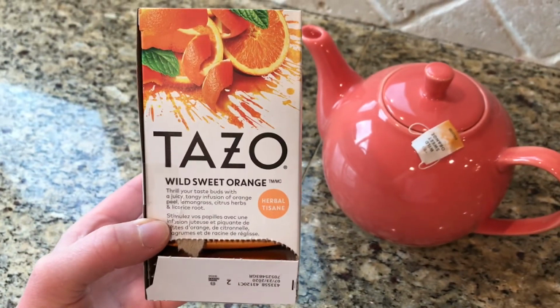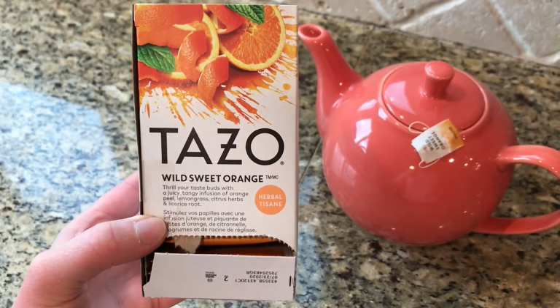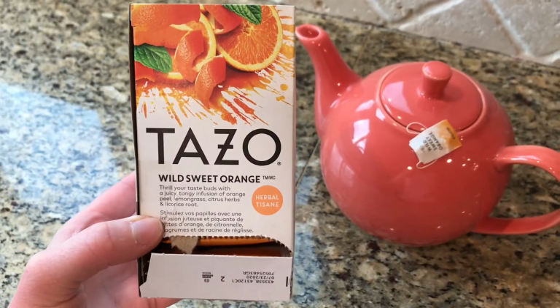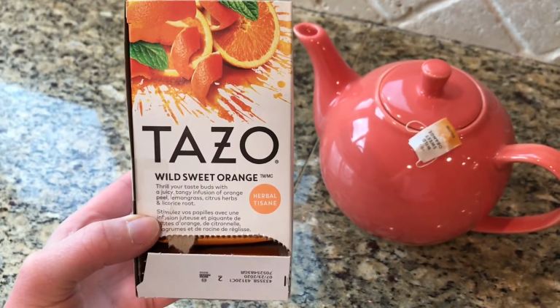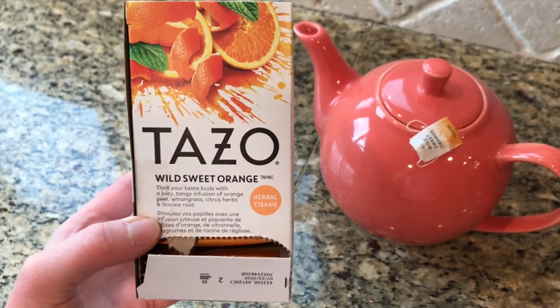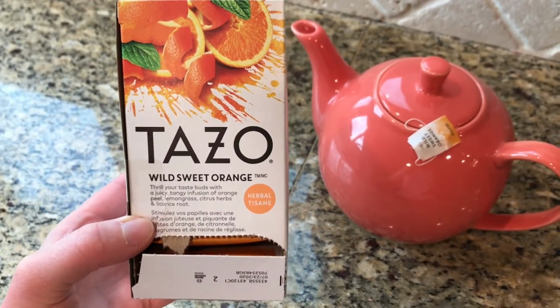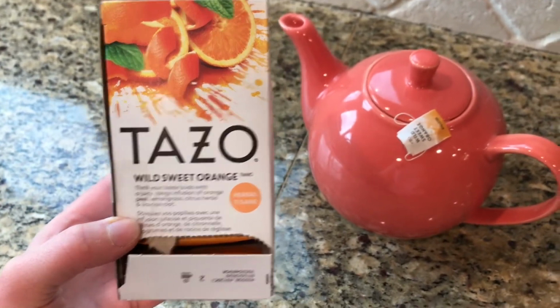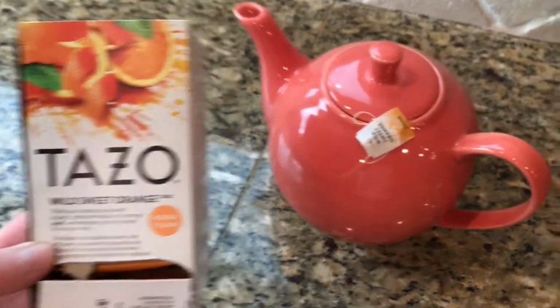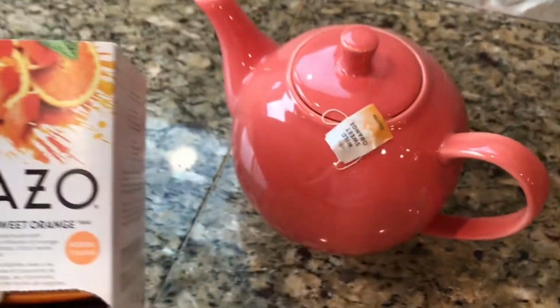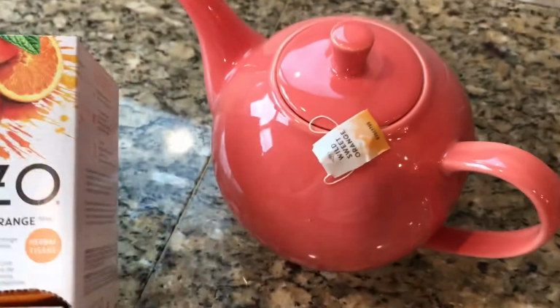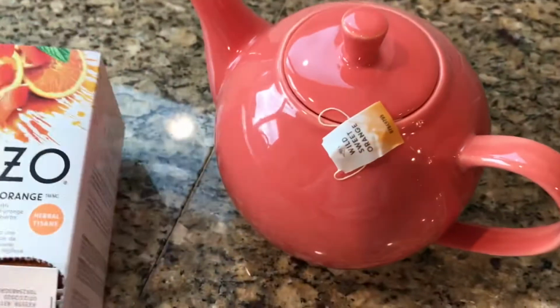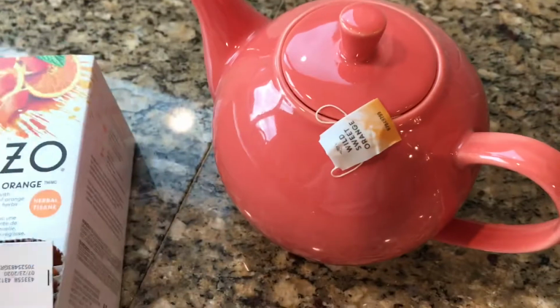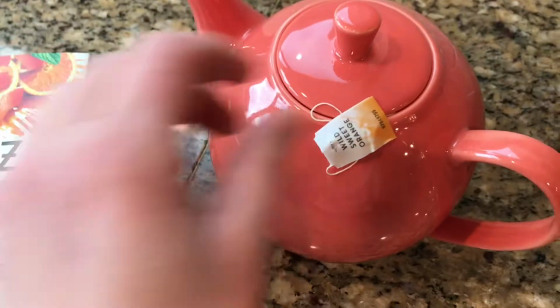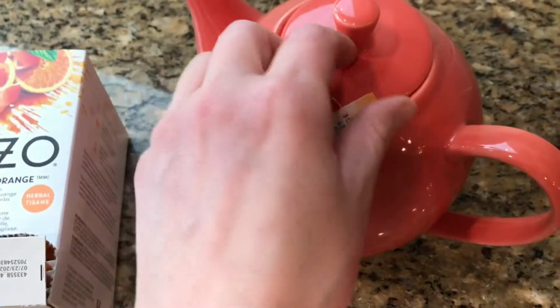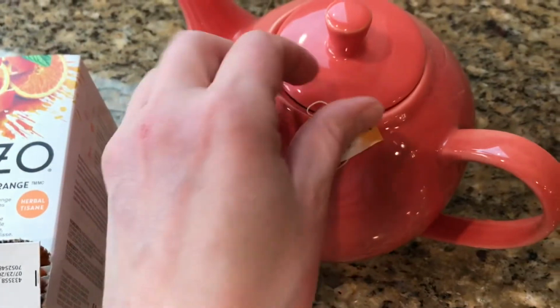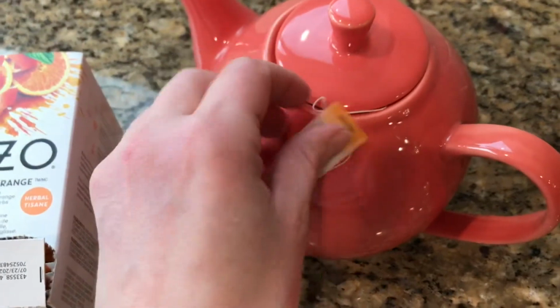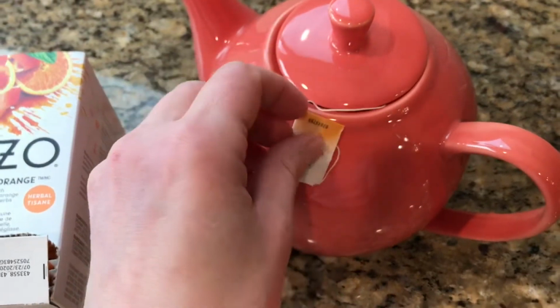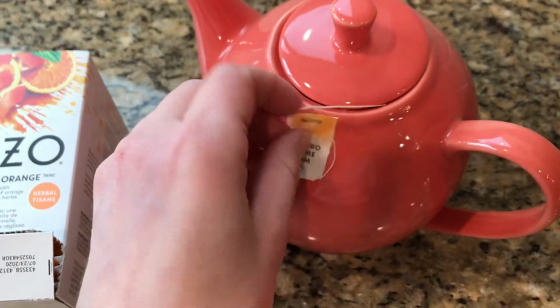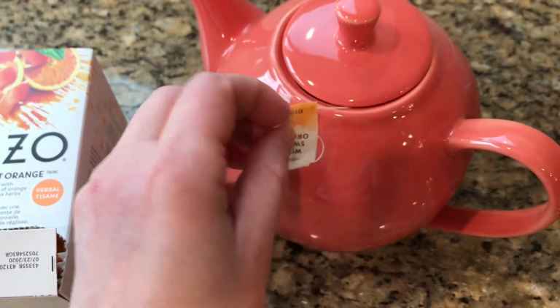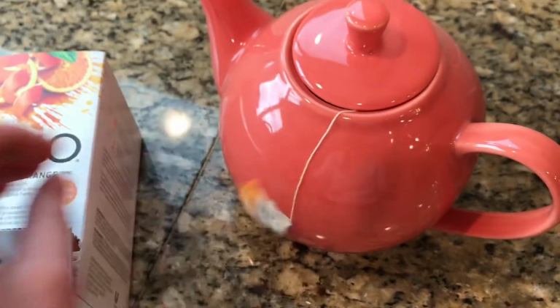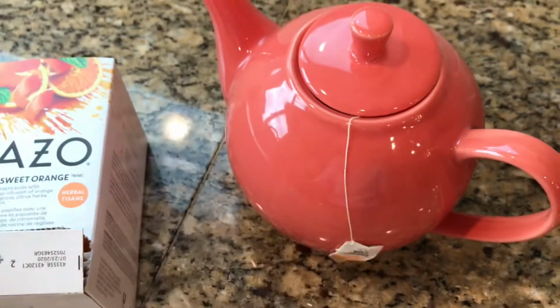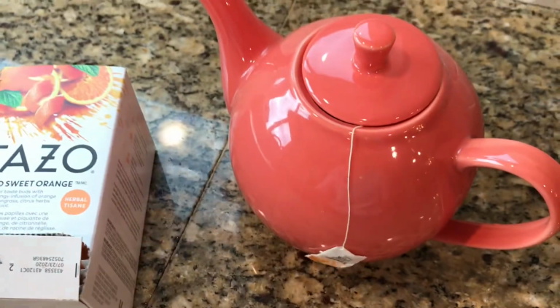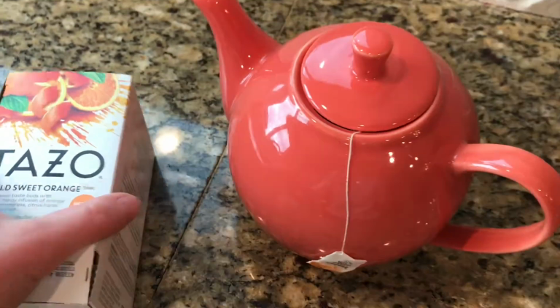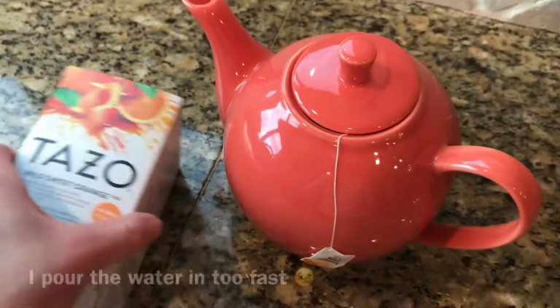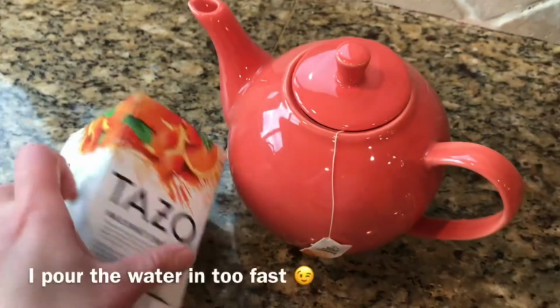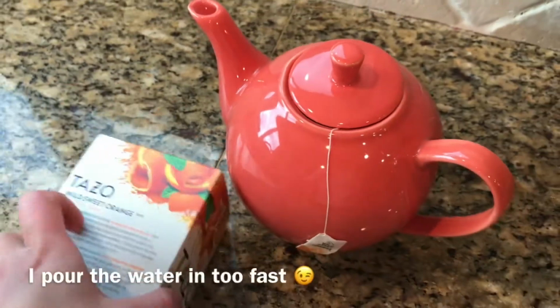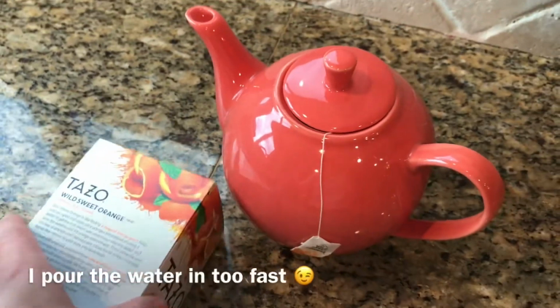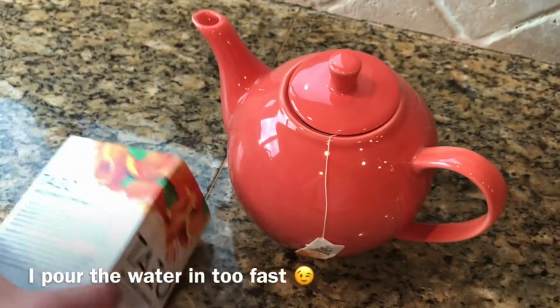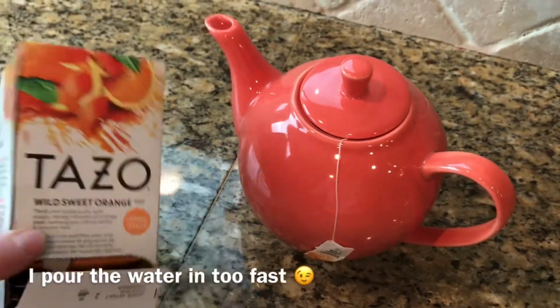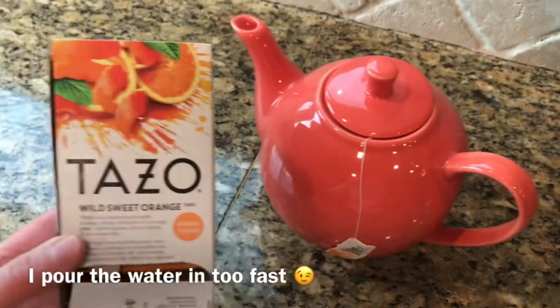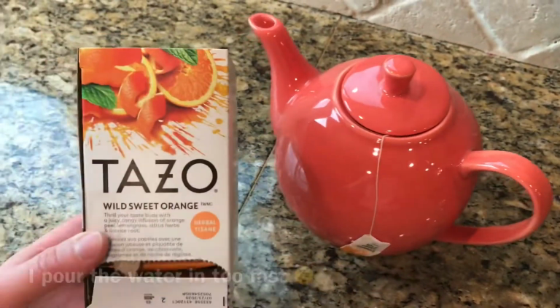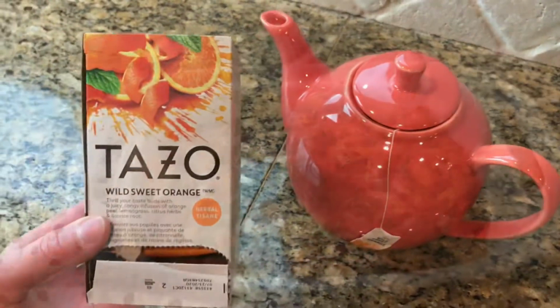It smells so good, I can't wait to try it. I always dump the label inside the teapot — I don't know why that happens.